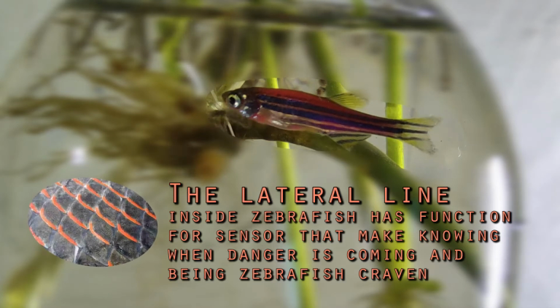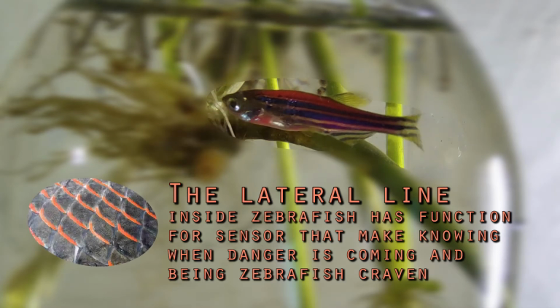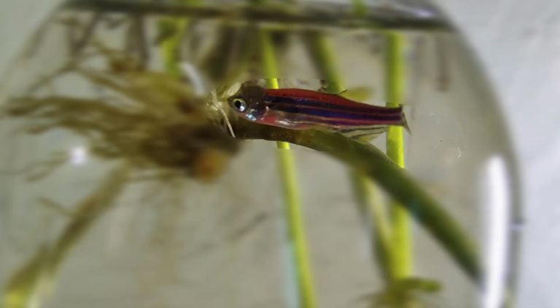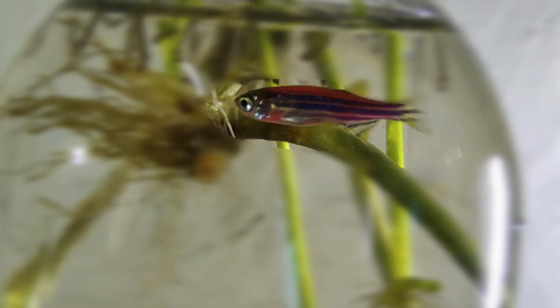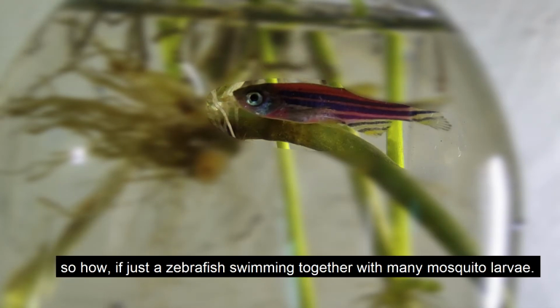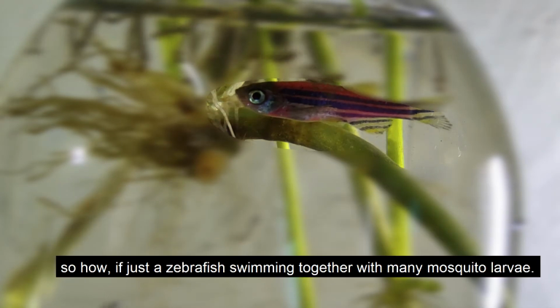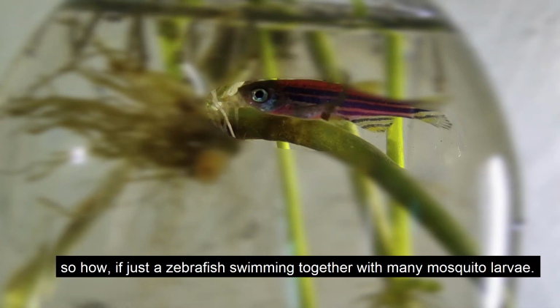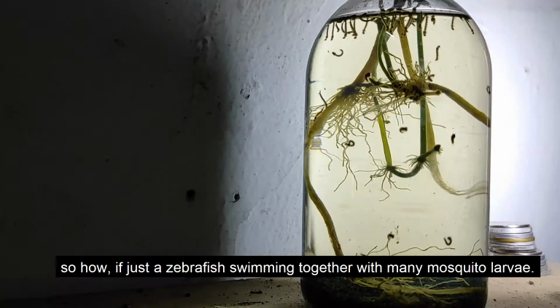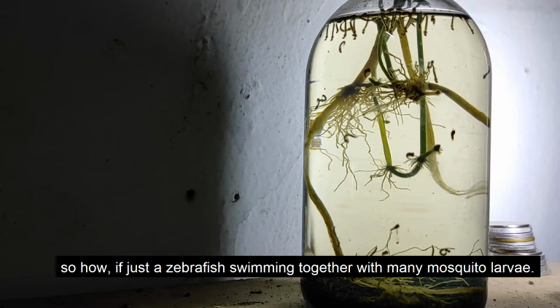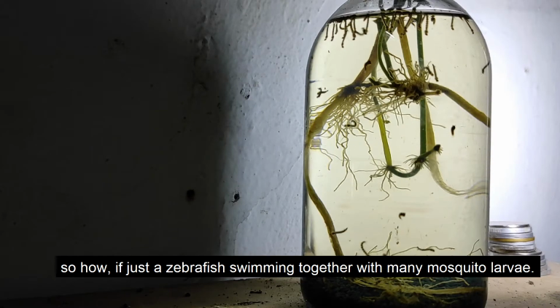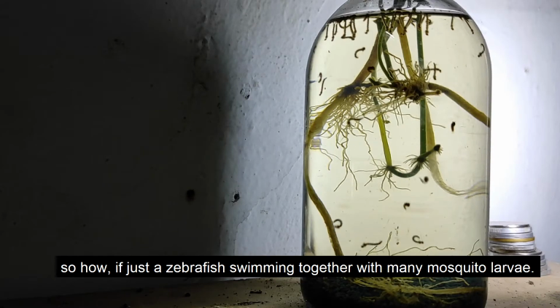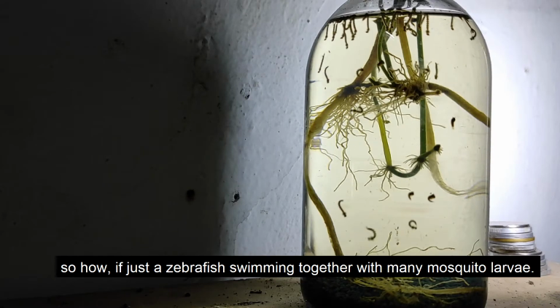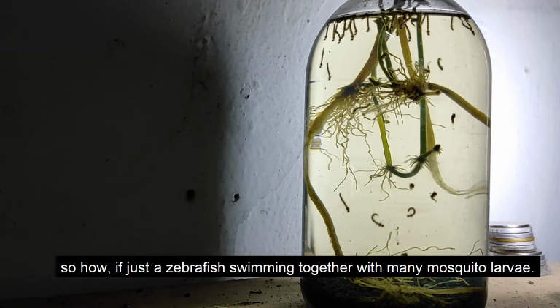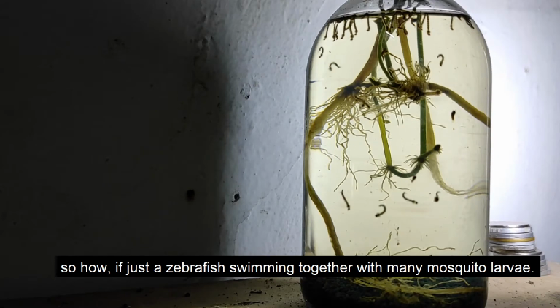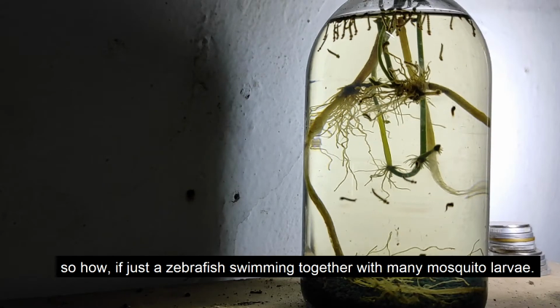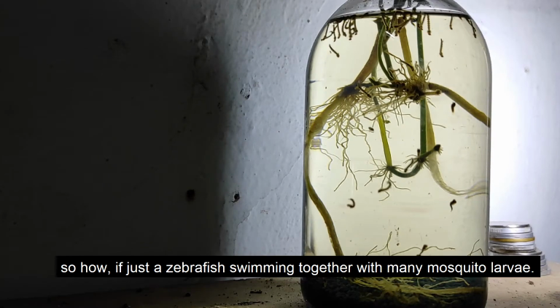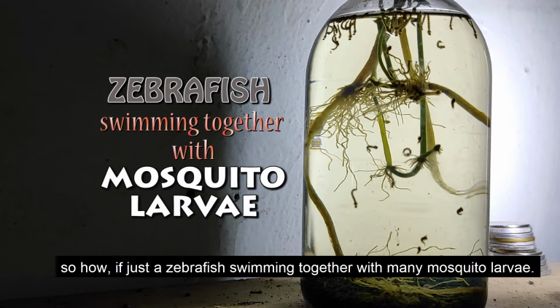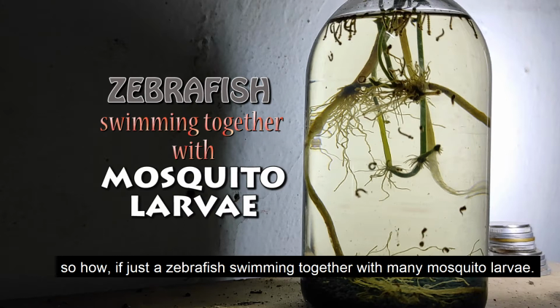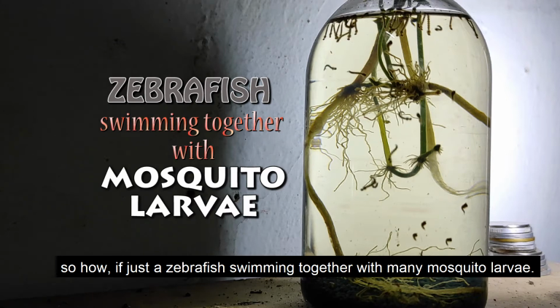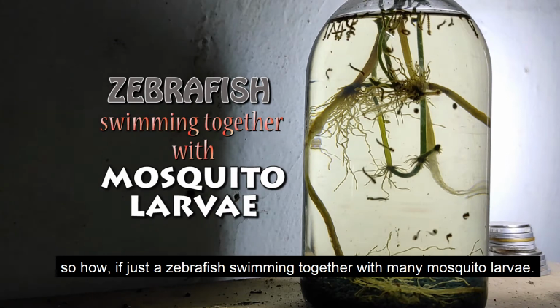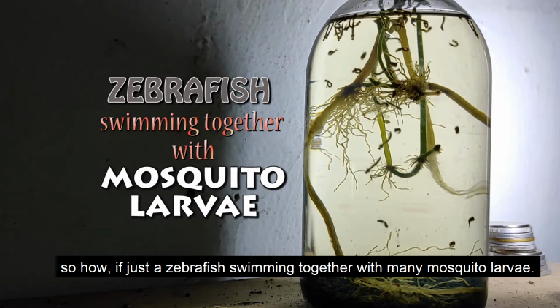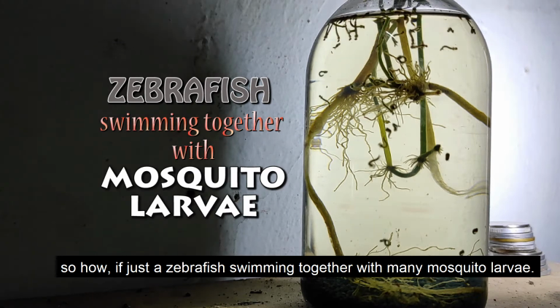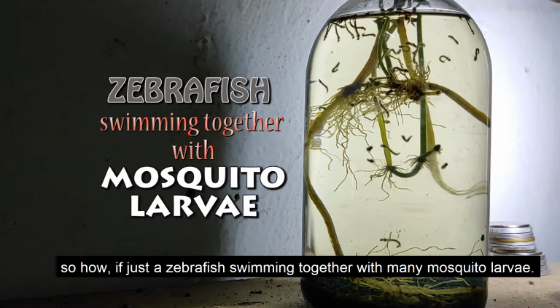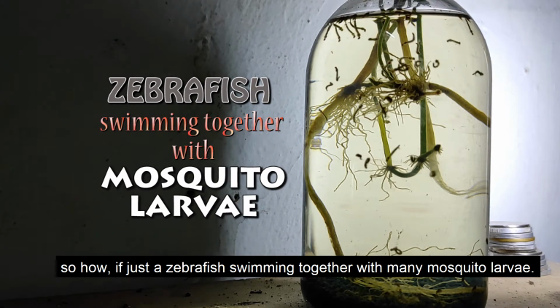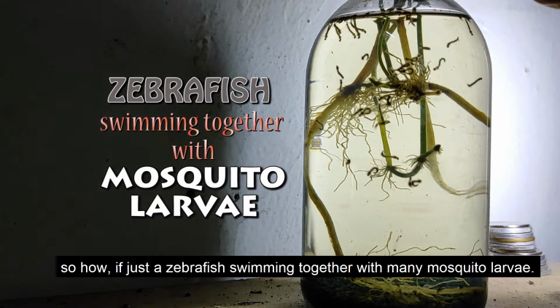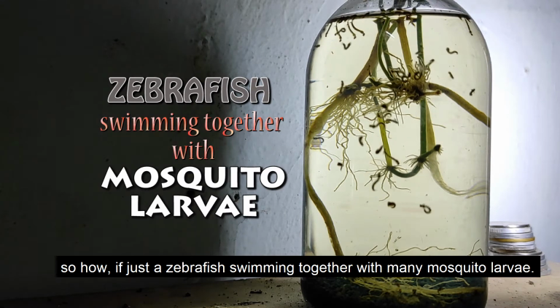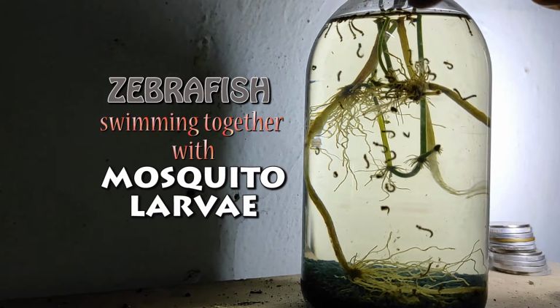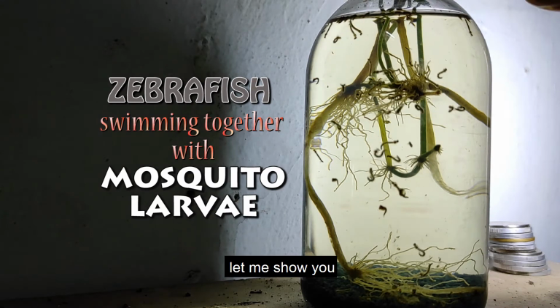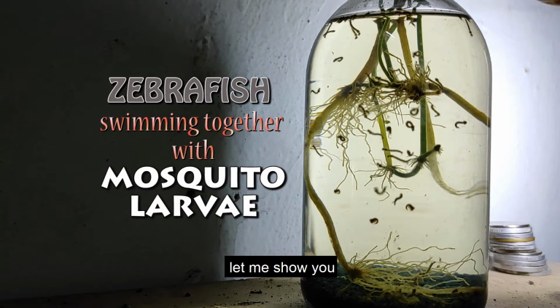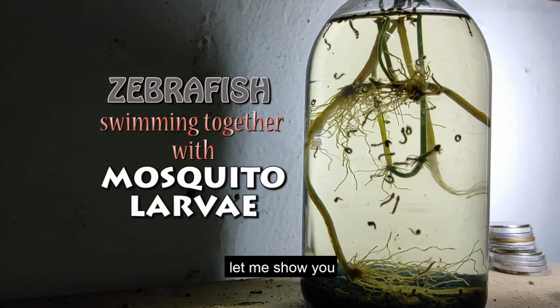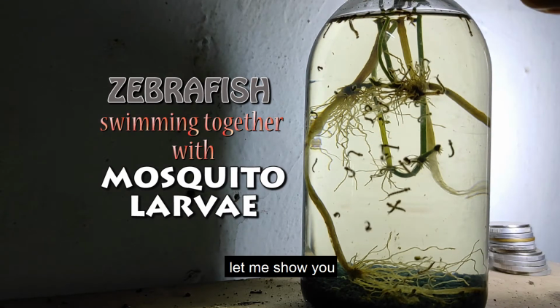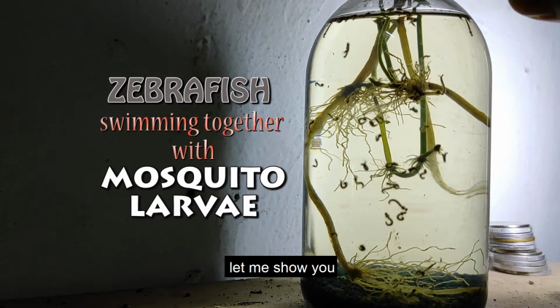So, how about if a group of zebrafish swim together with many mosquito larvae? Let me show you.